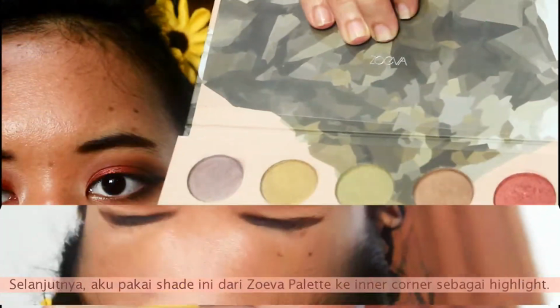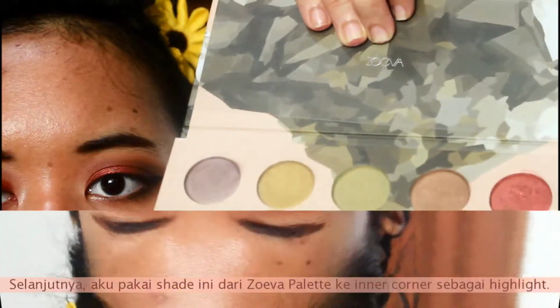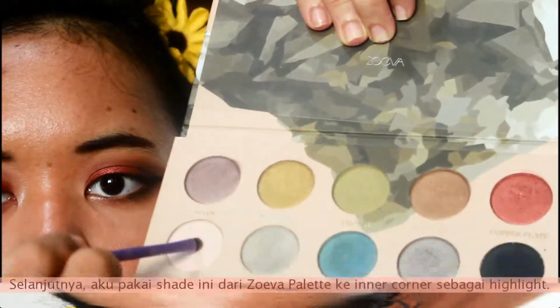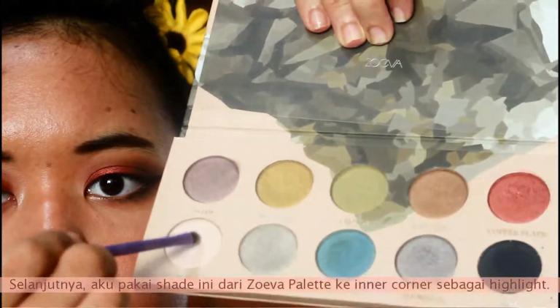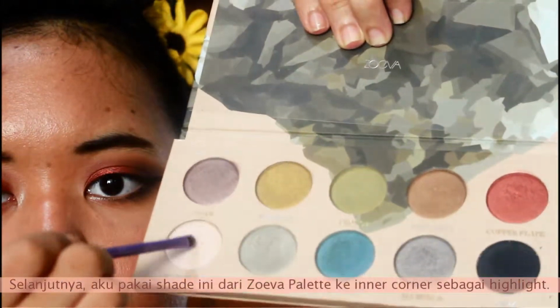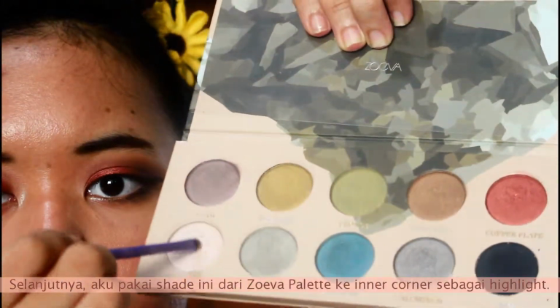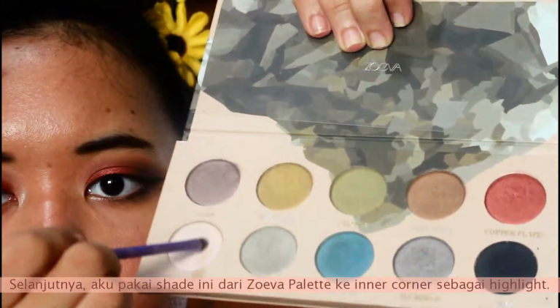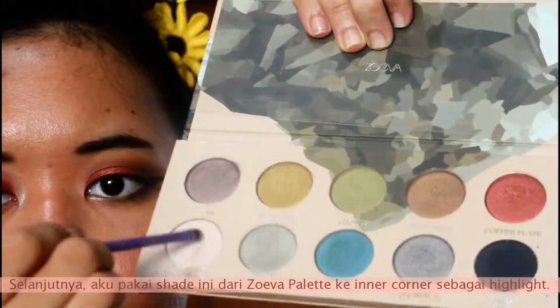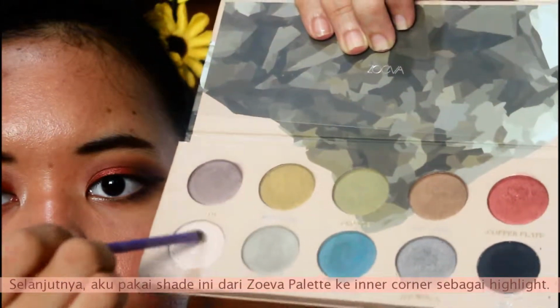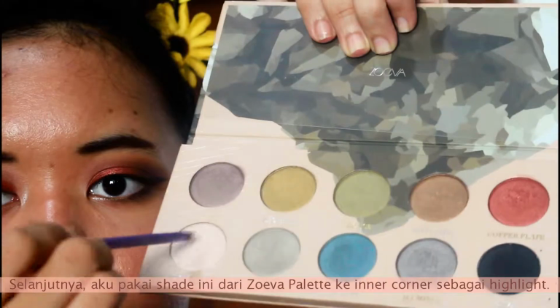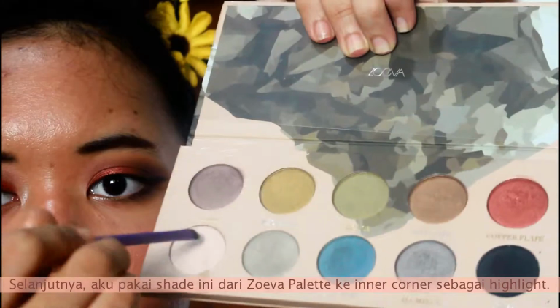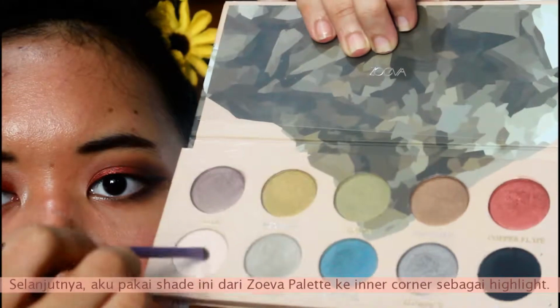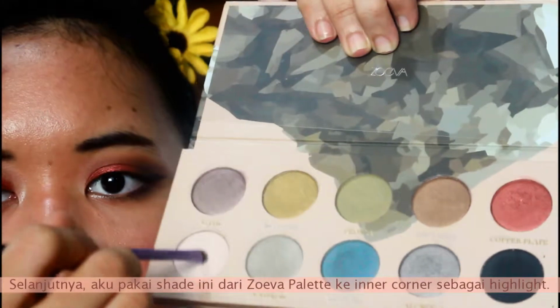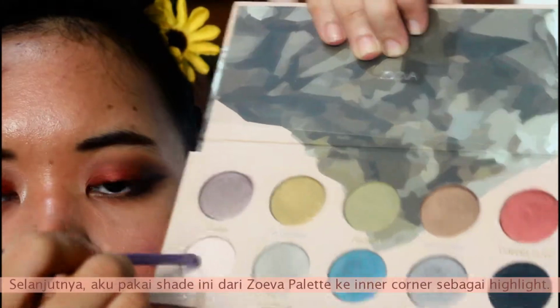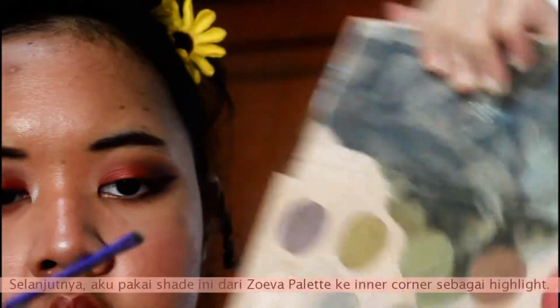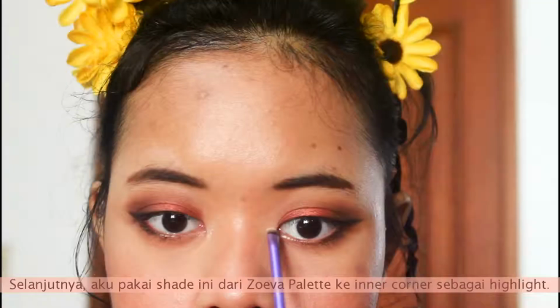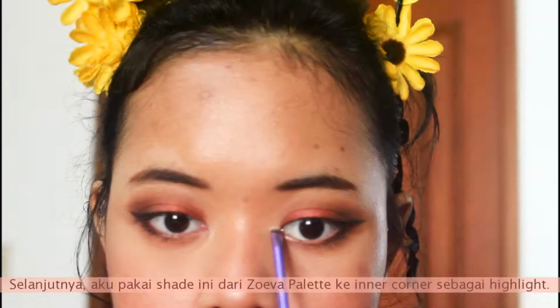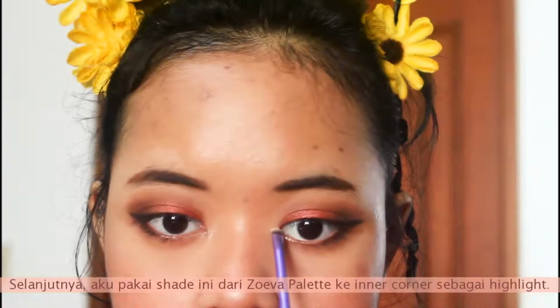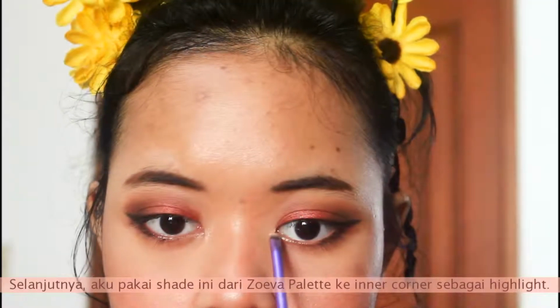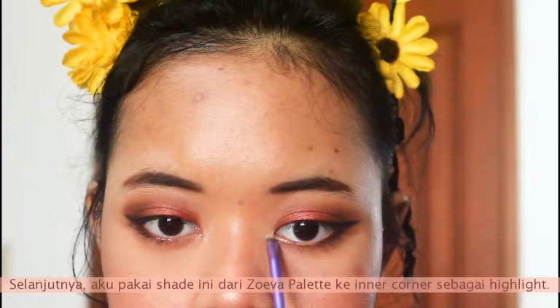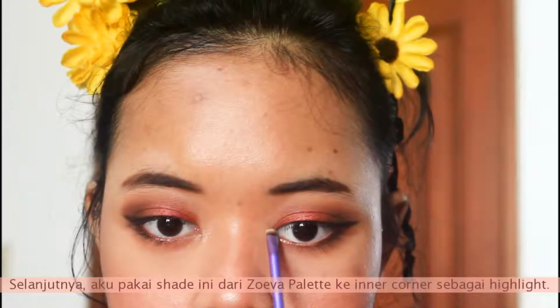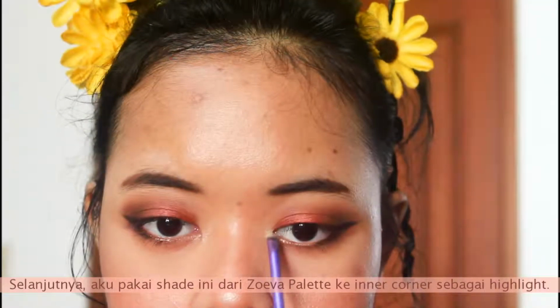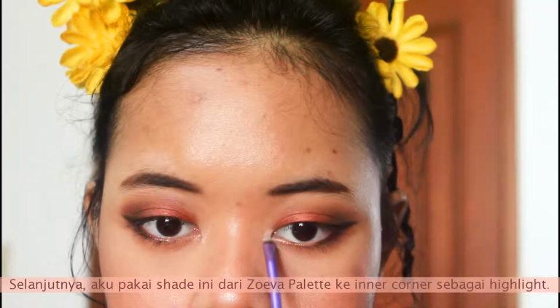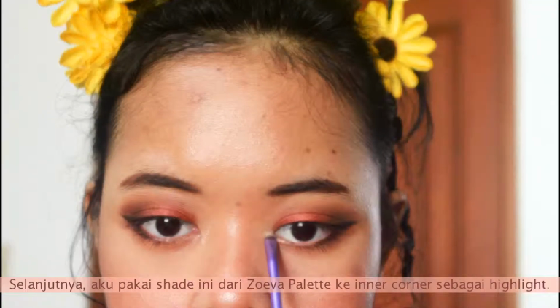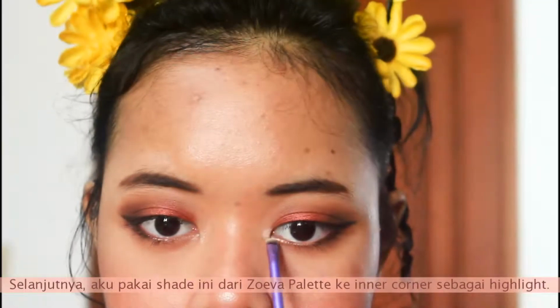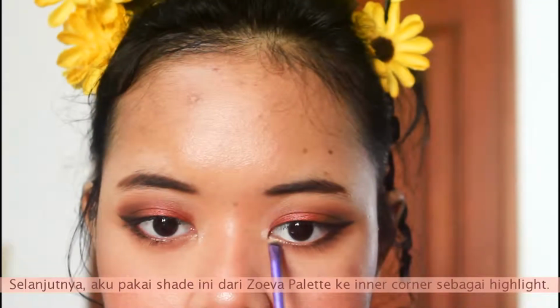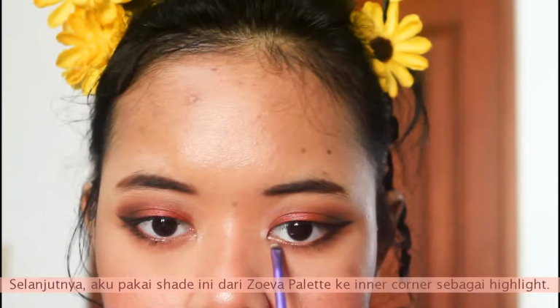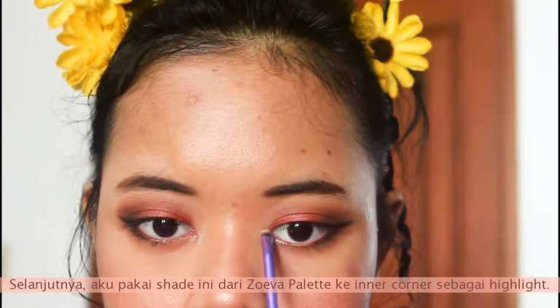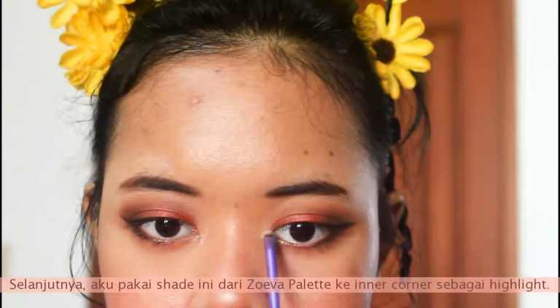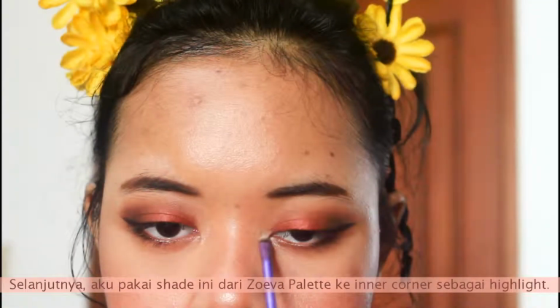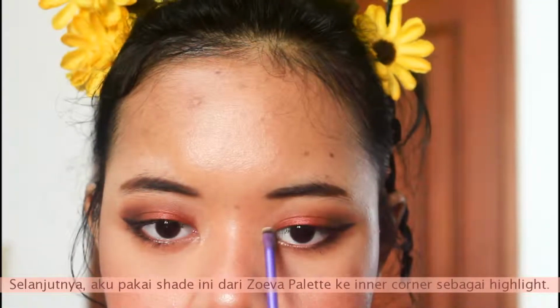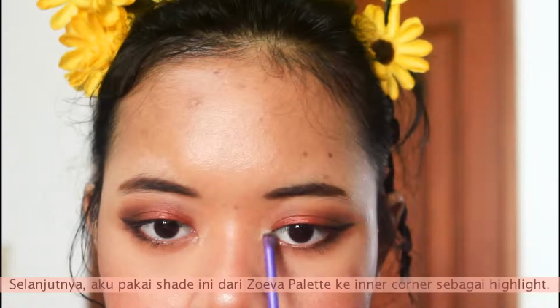Next, I'm taking this shade from the Zoeva palette and putting it on my inner corner as a highlight.